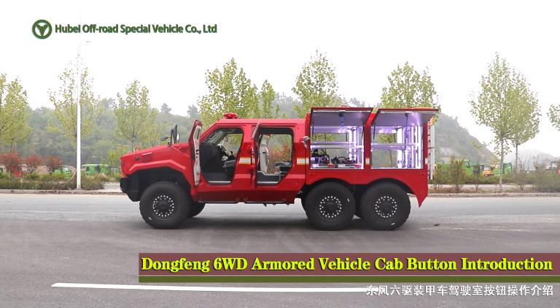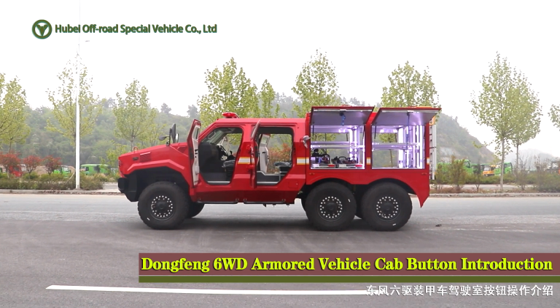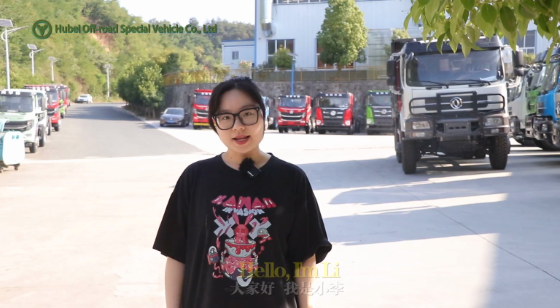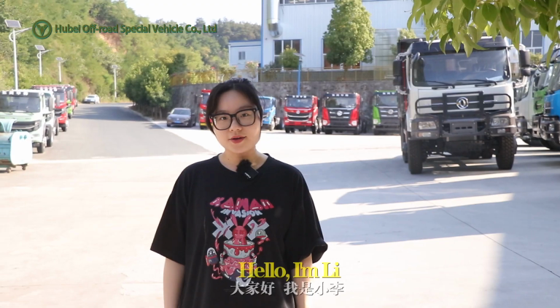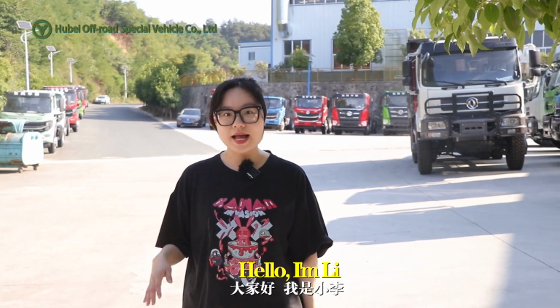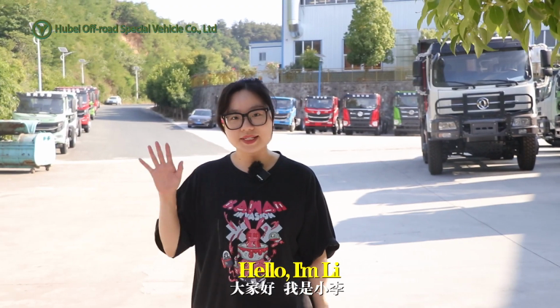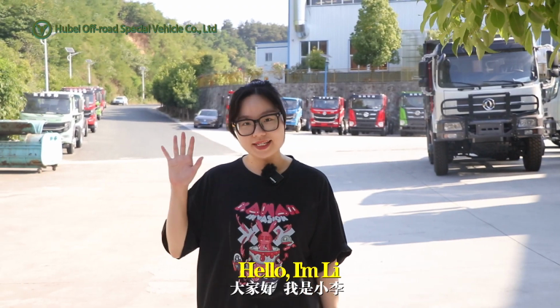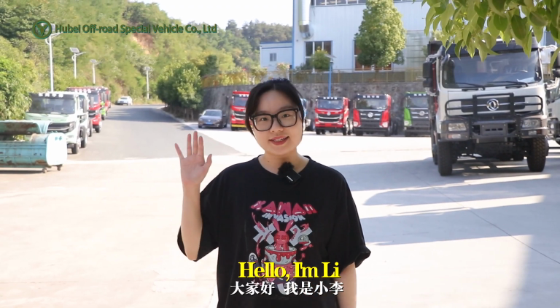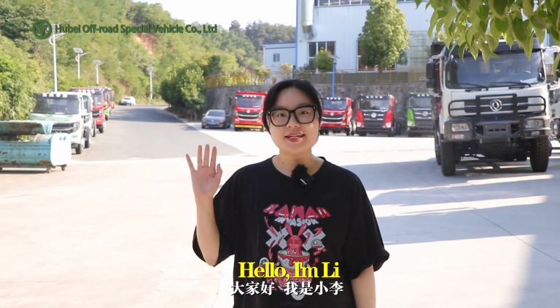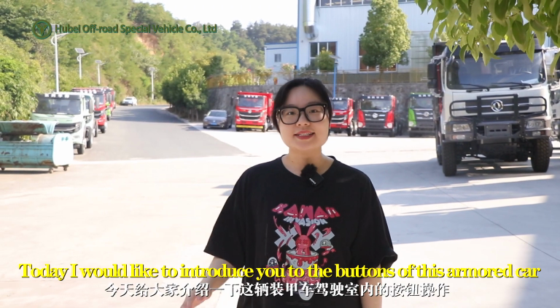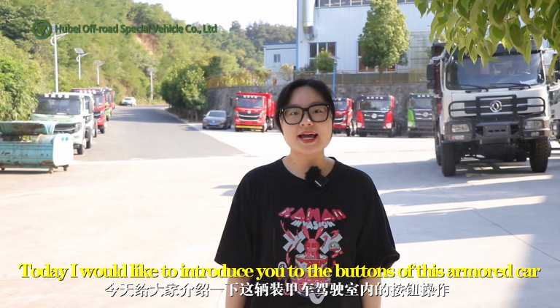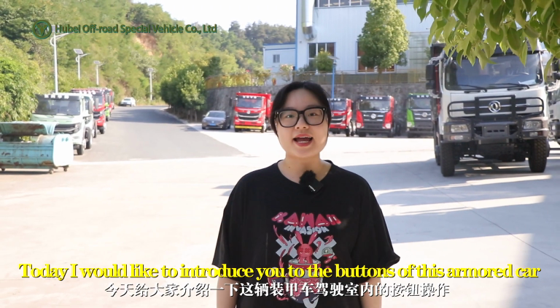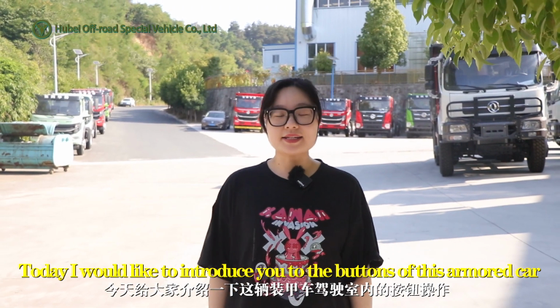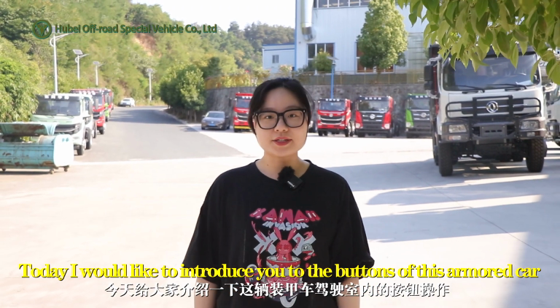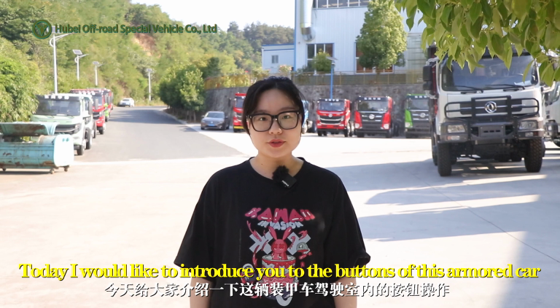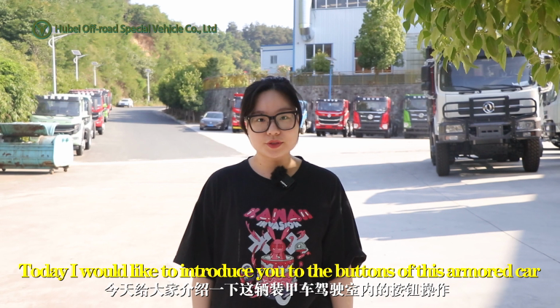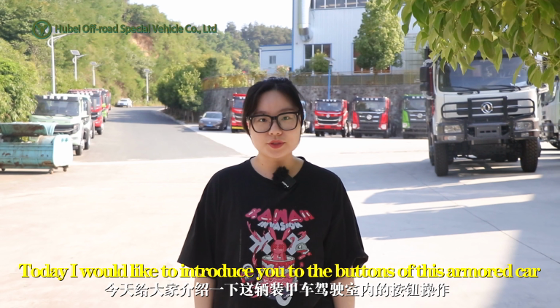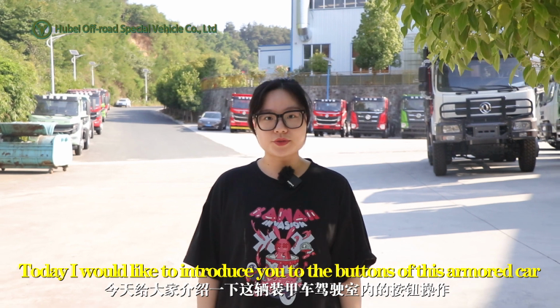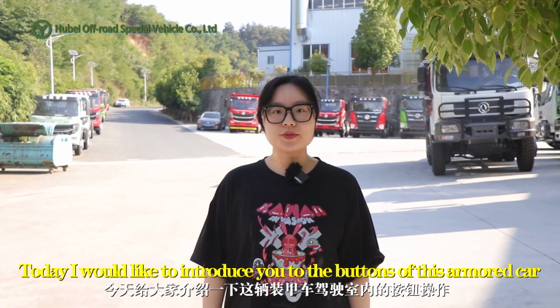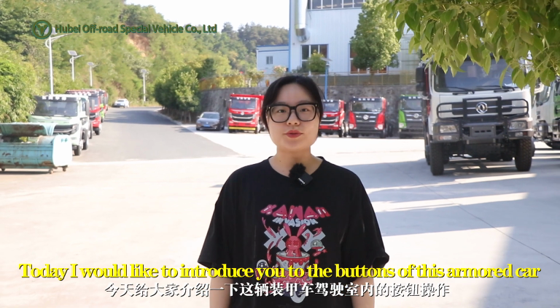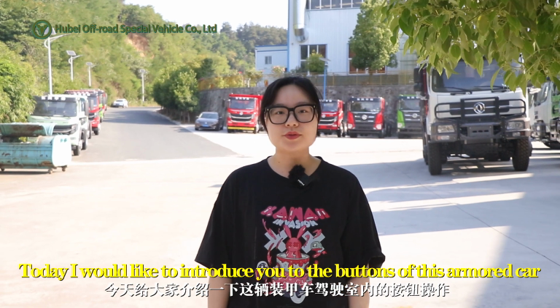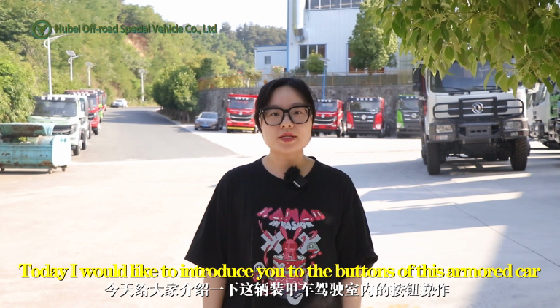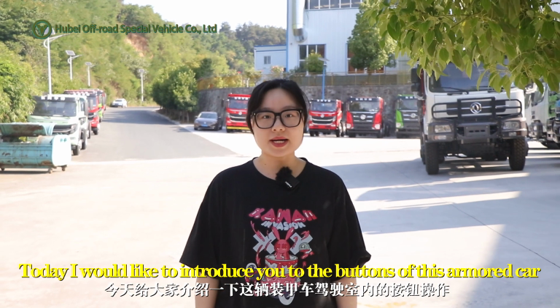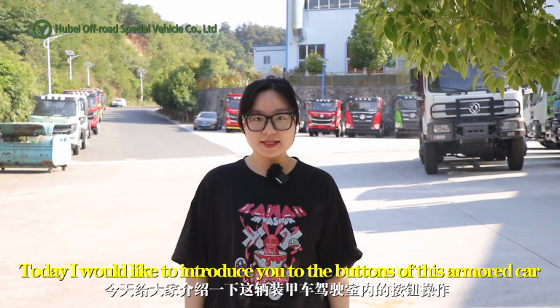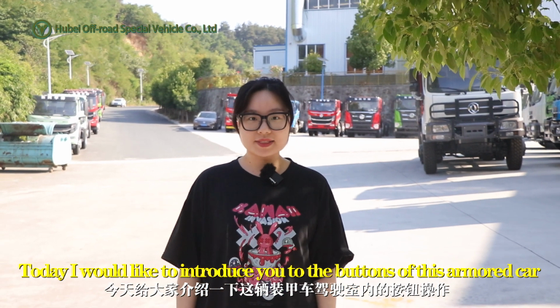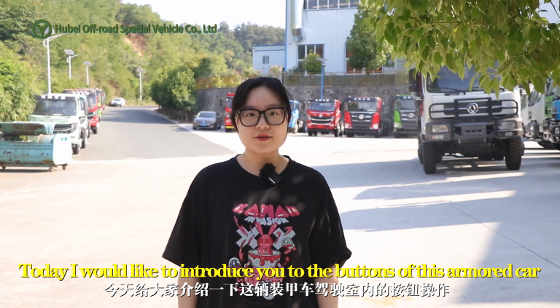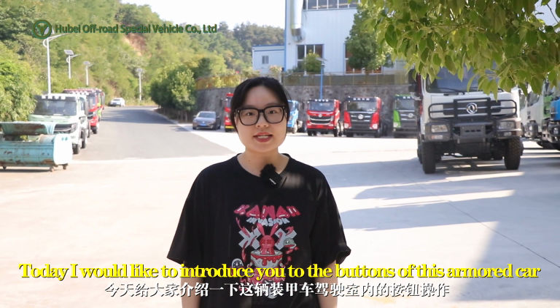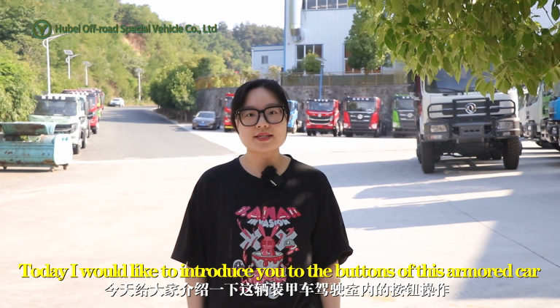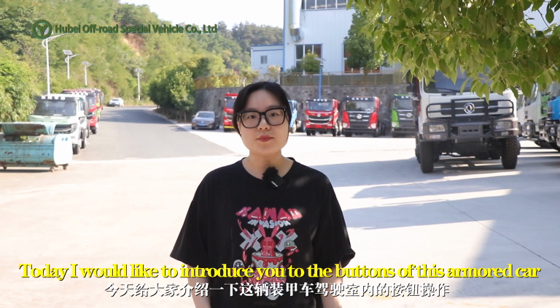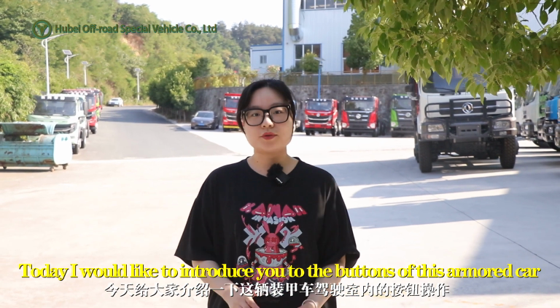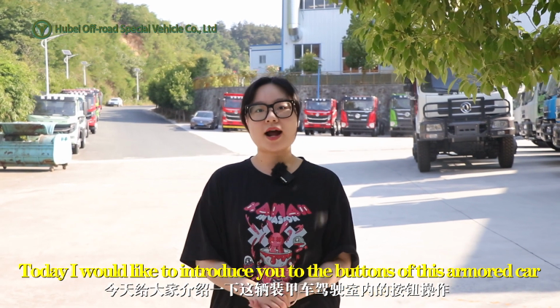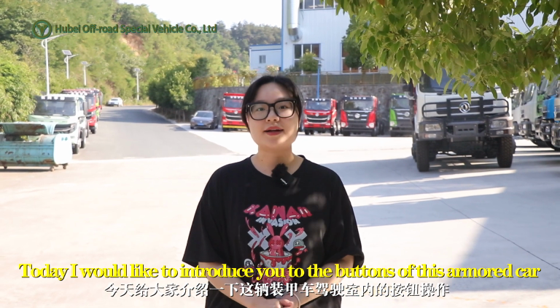Hello, I'm Li. Today, I'd like to introduce you to the buttons of this armored car.